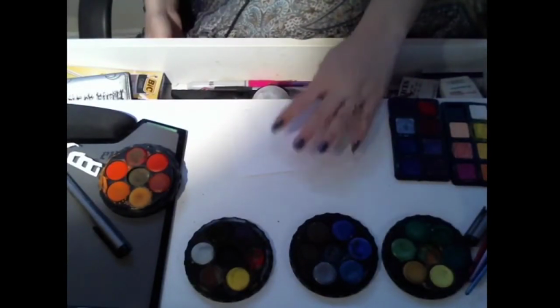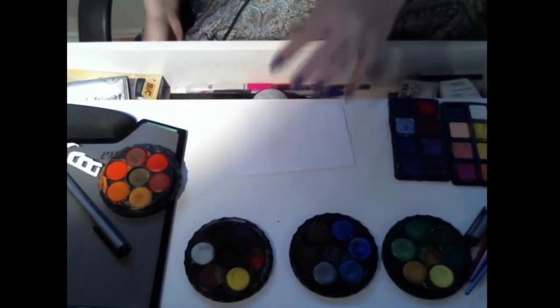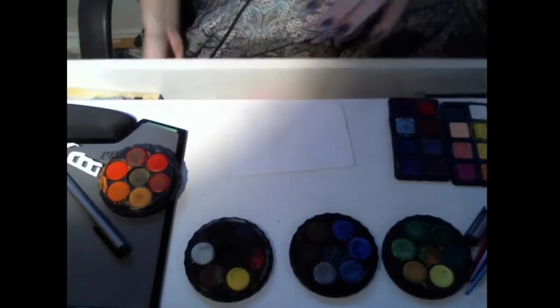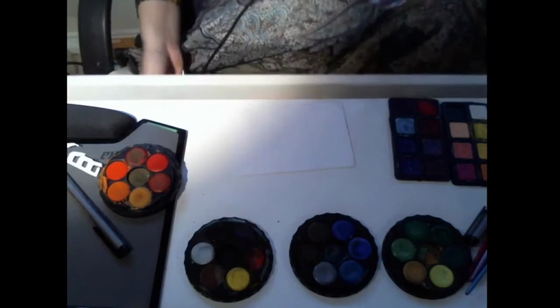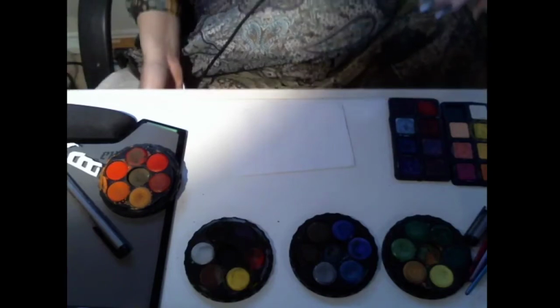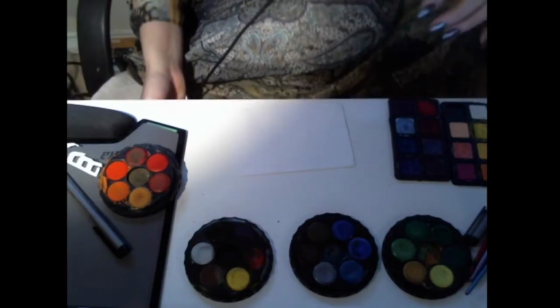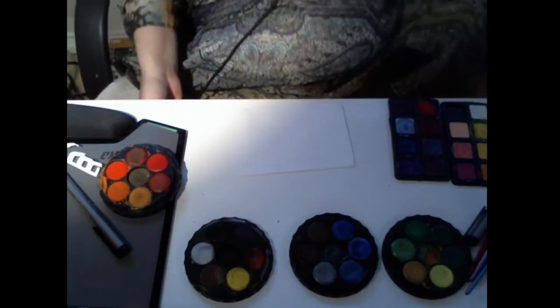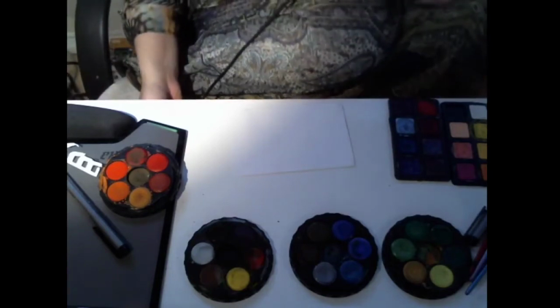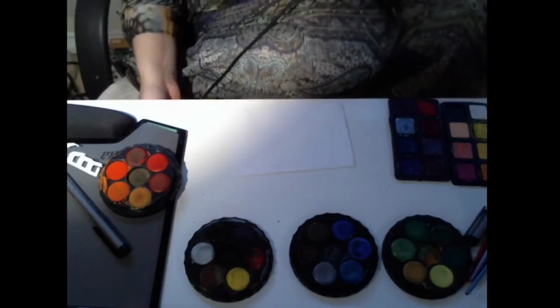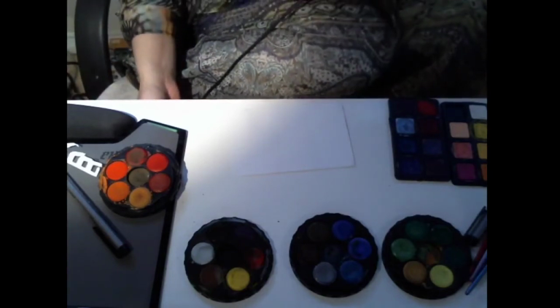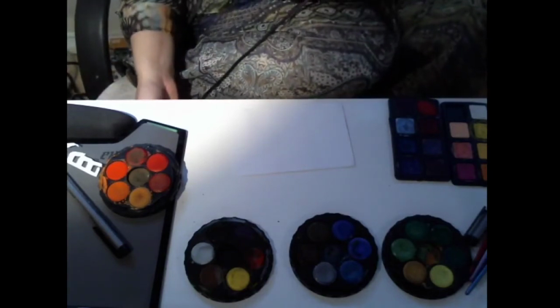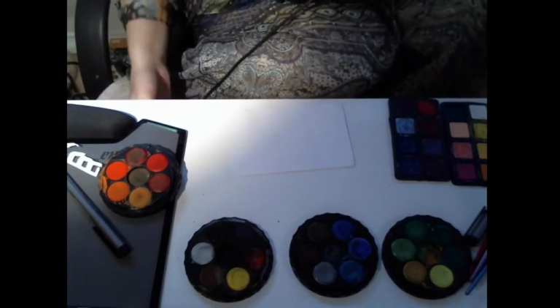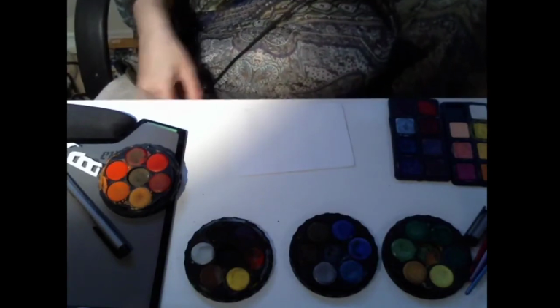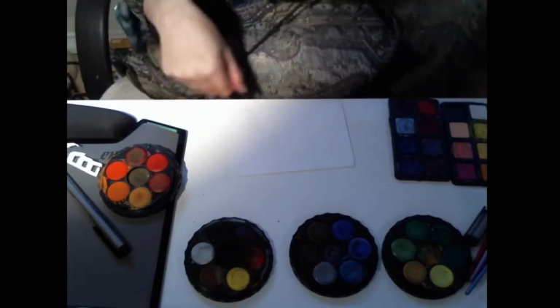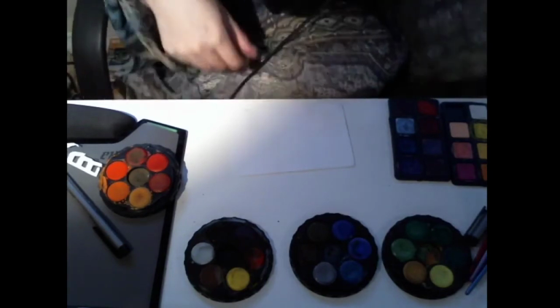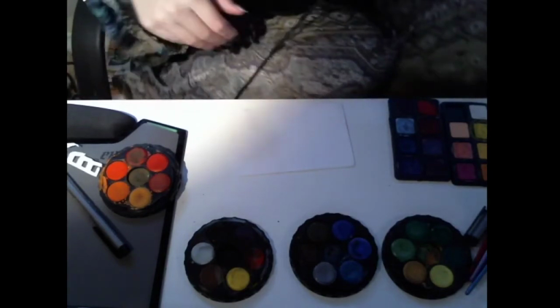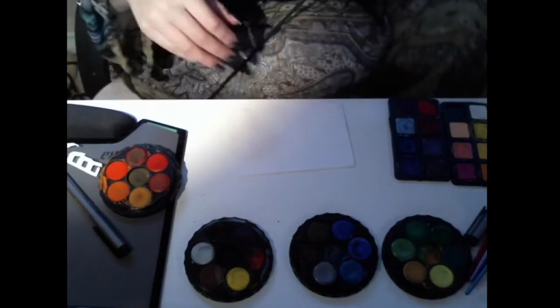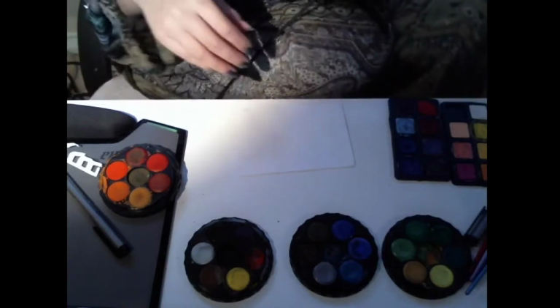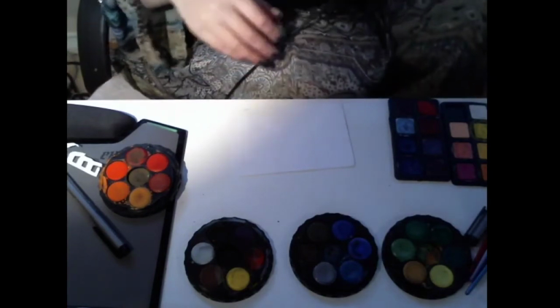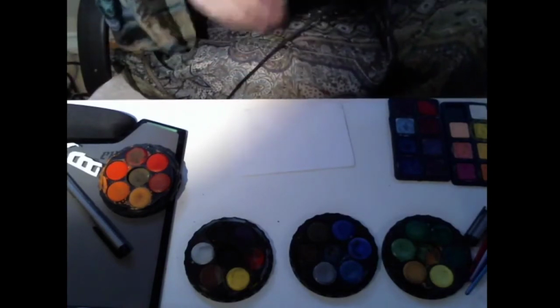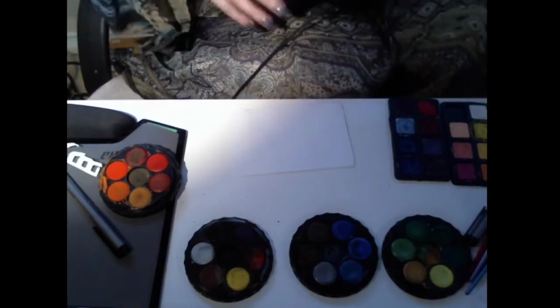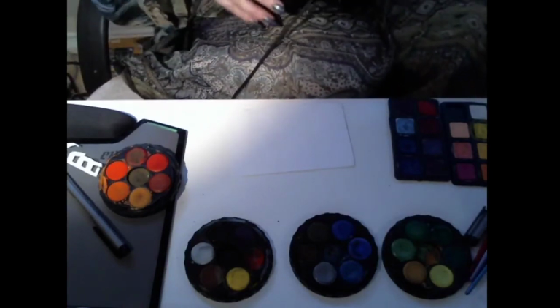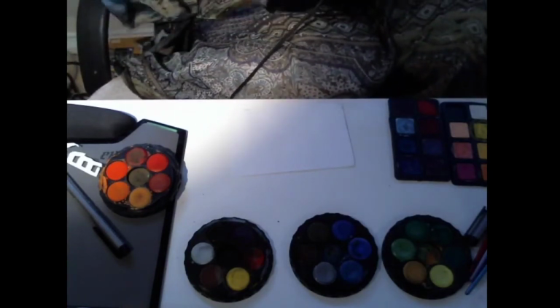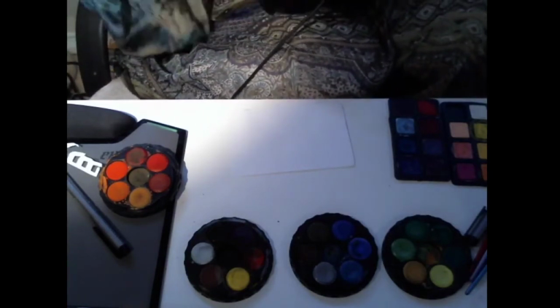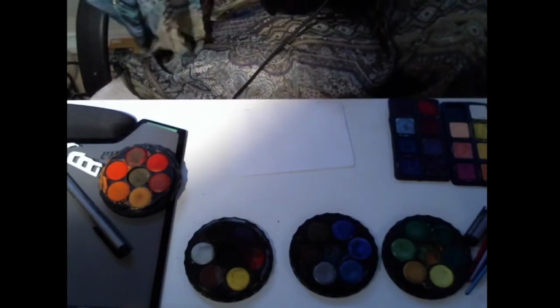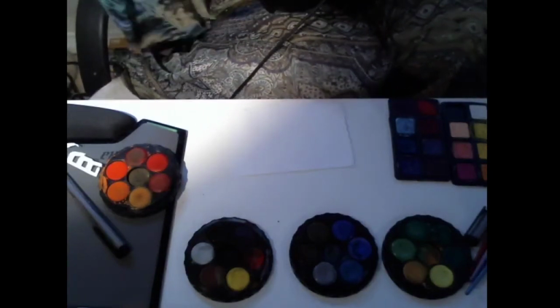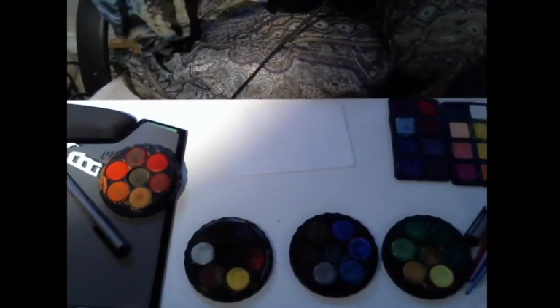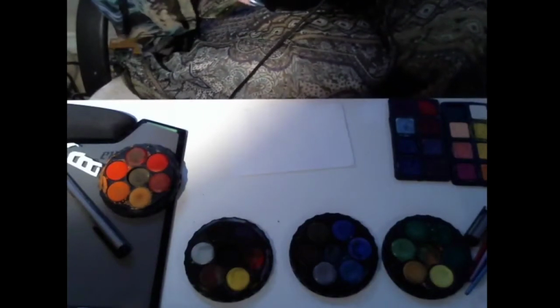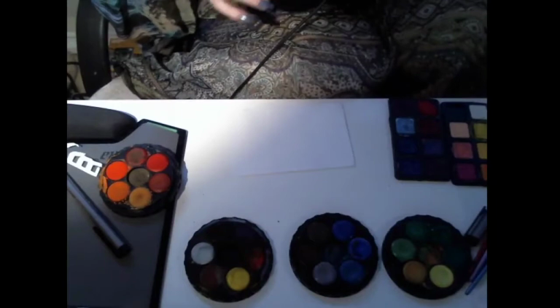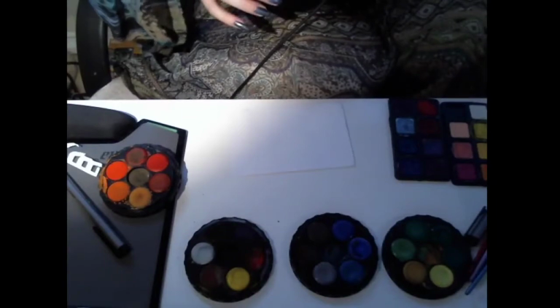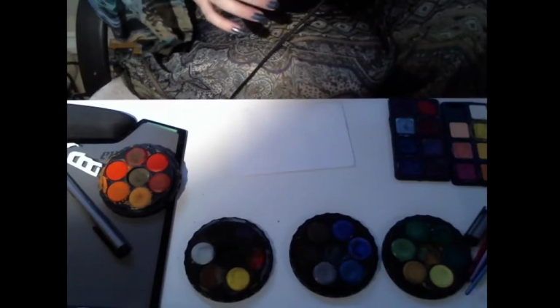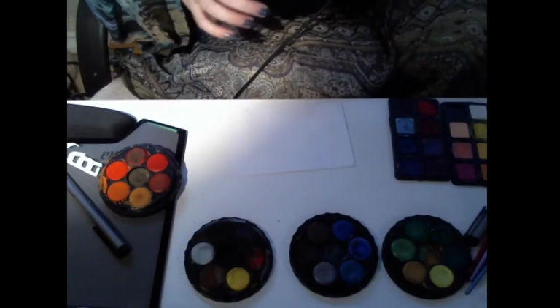So just cut those little frilly things off so that we don't have to be getting those in the way.